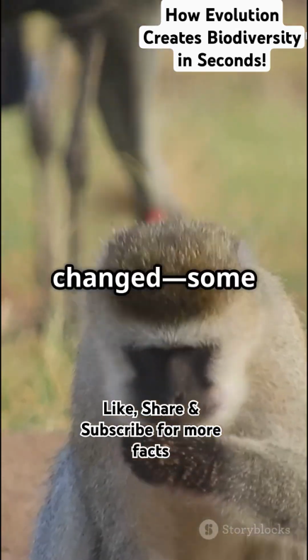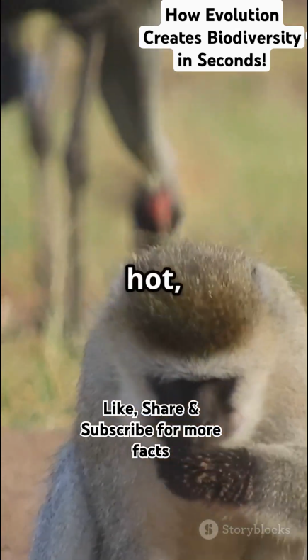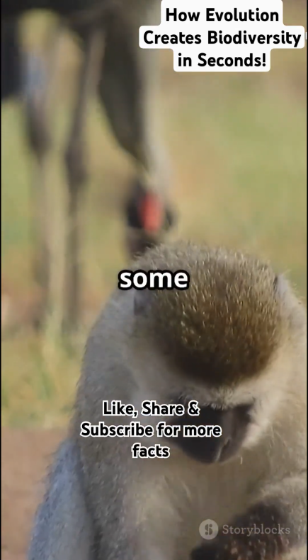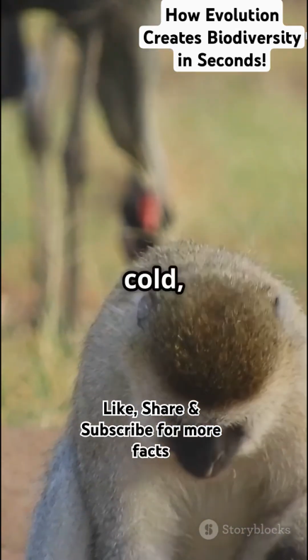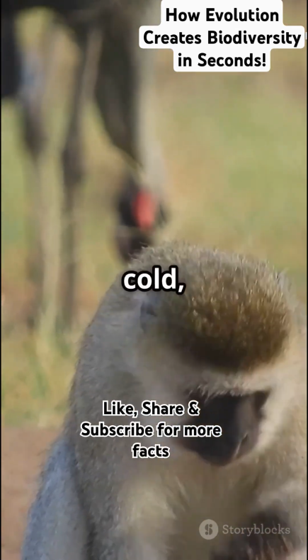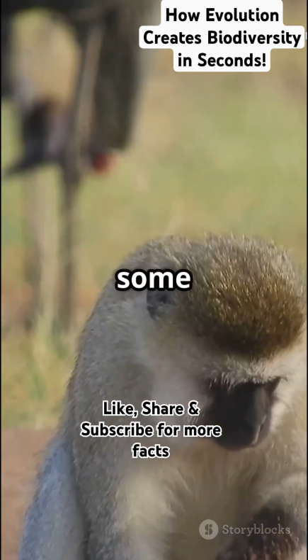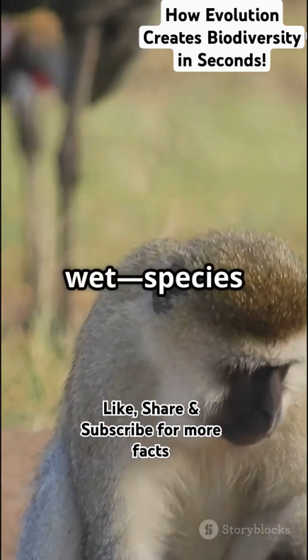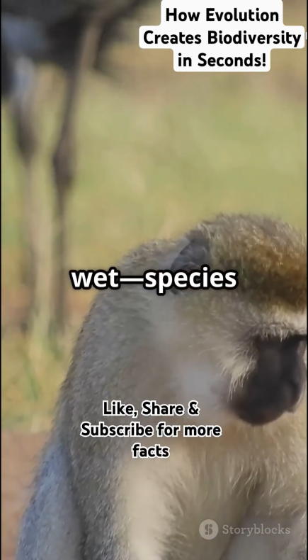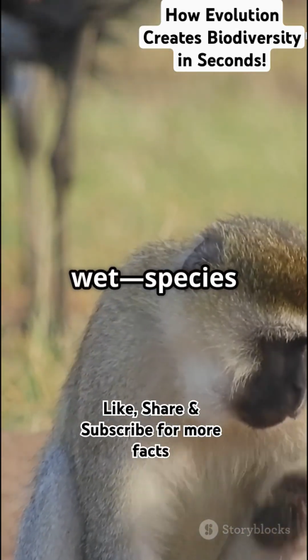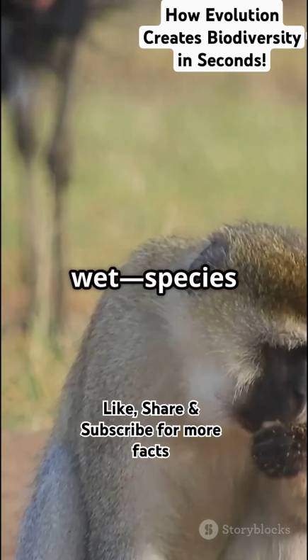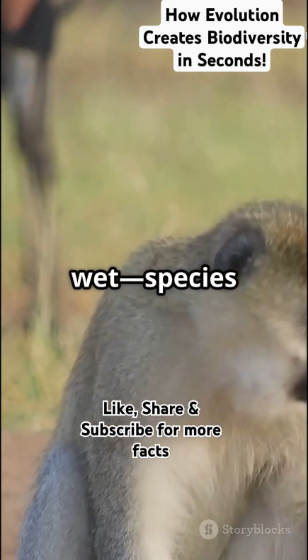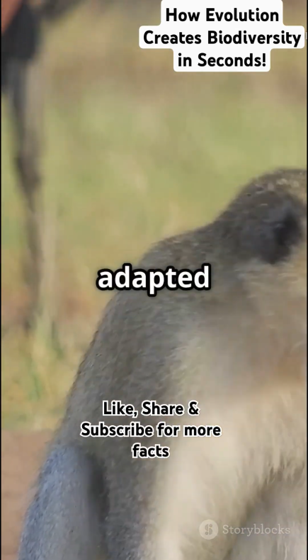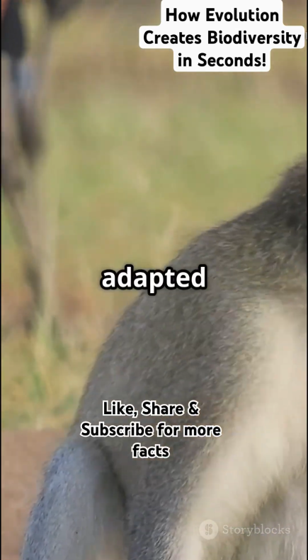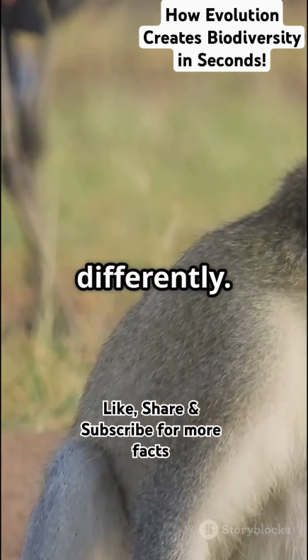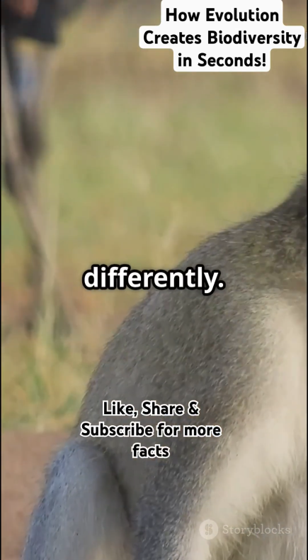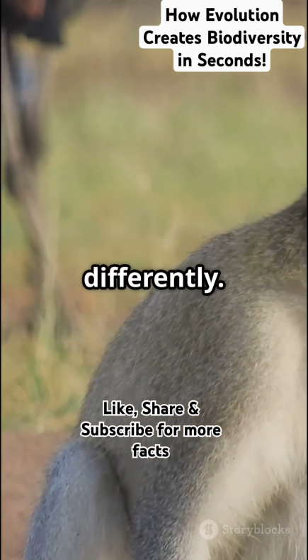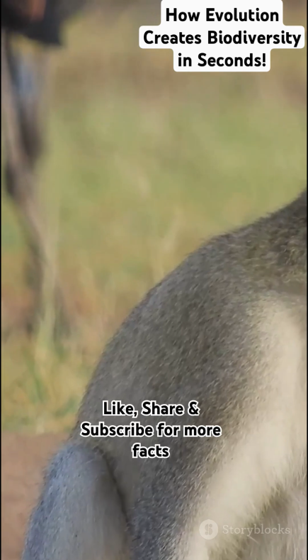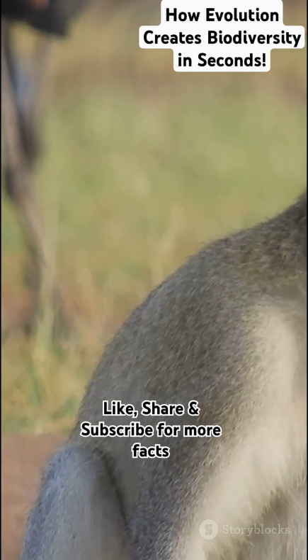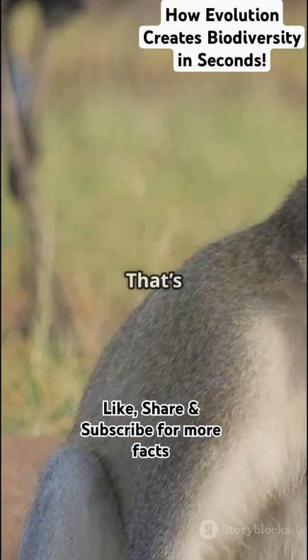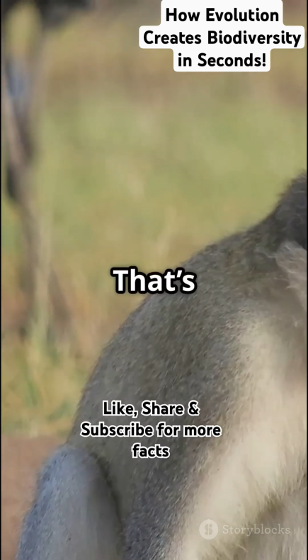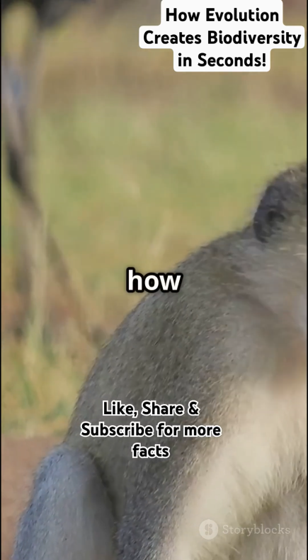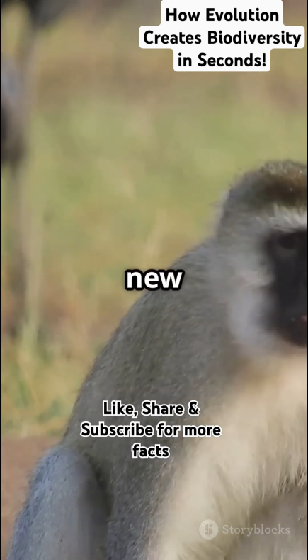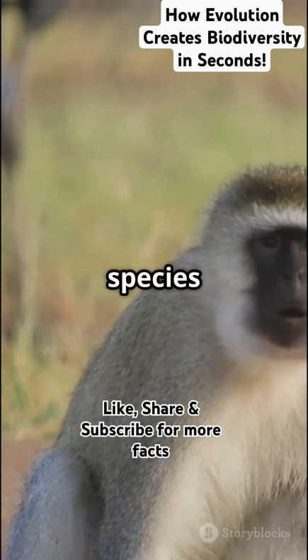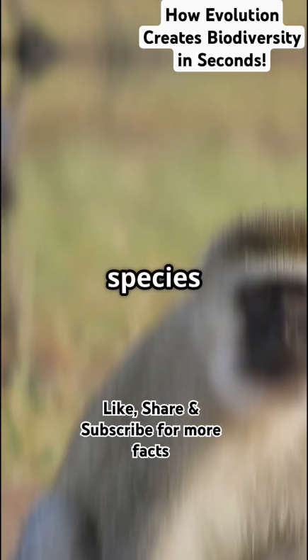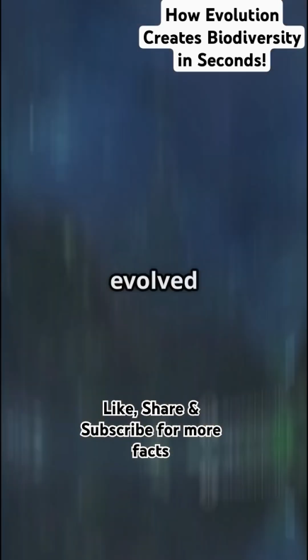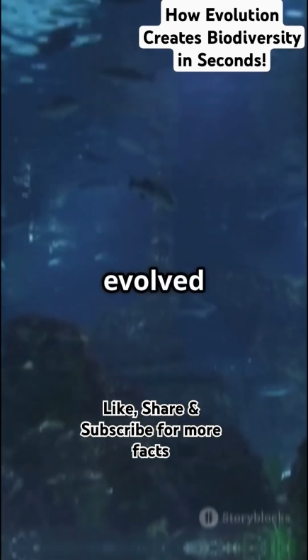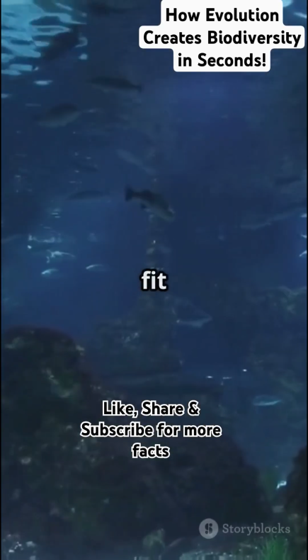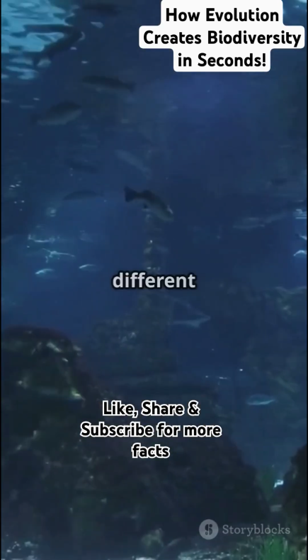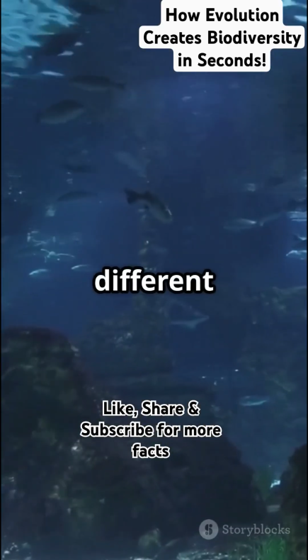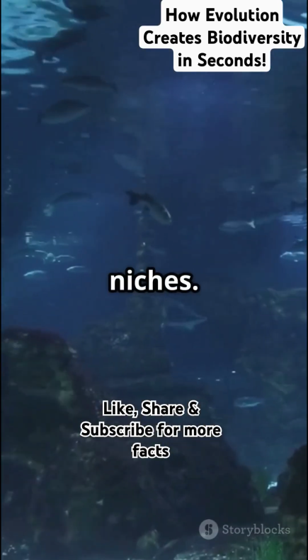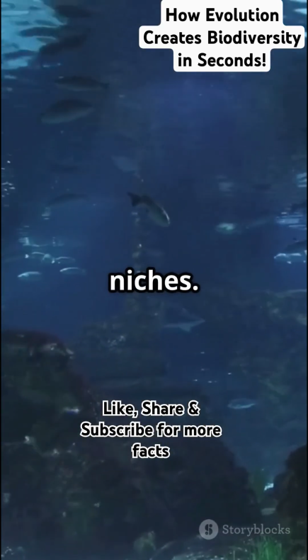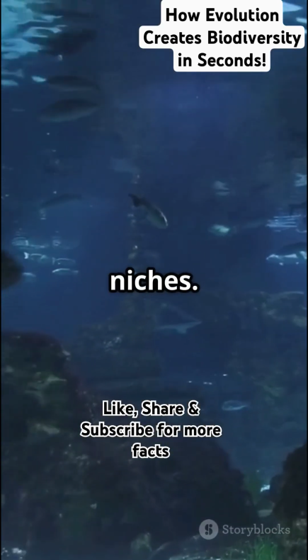As environments changed — some hot, some cold, some wet — species adapted differently. That's how new species evolved to fit different niches.